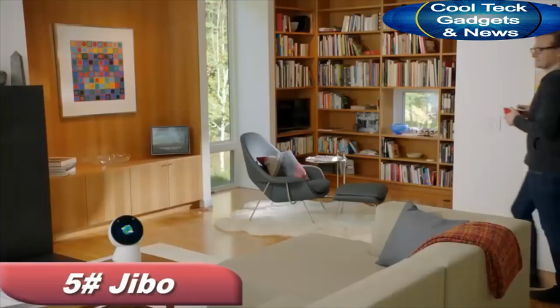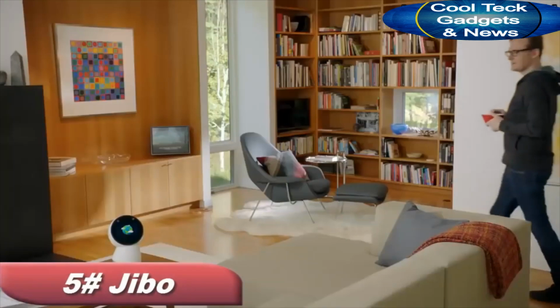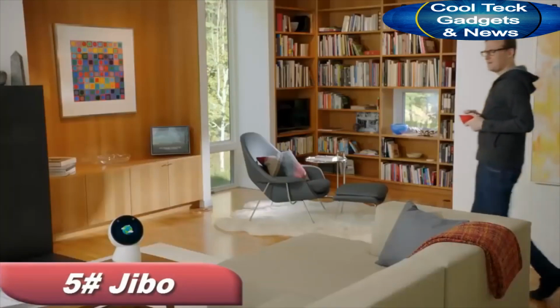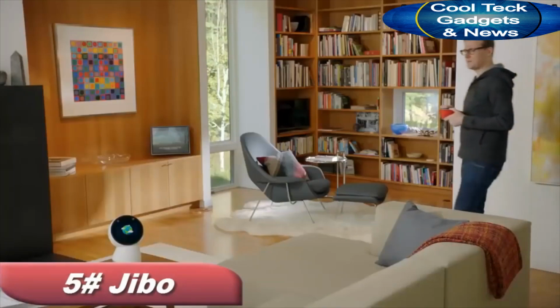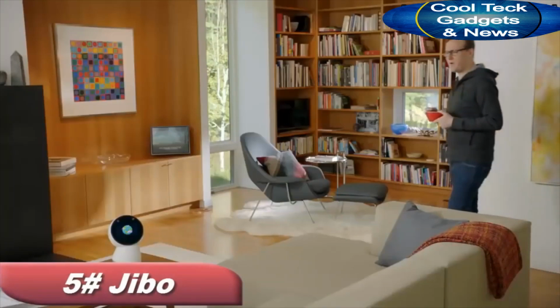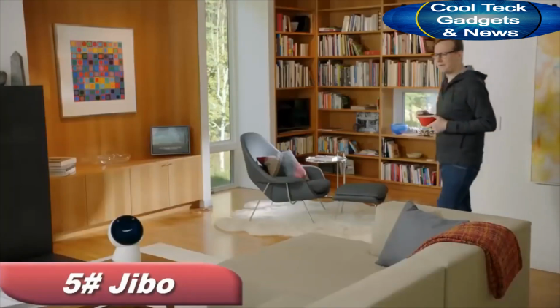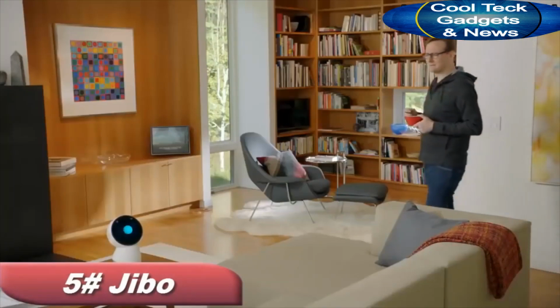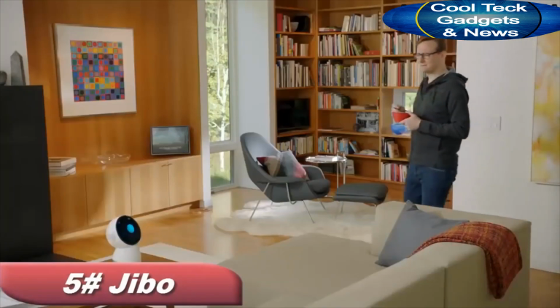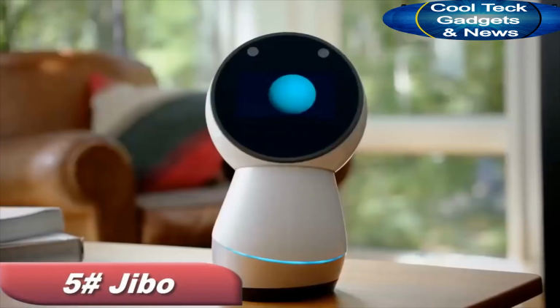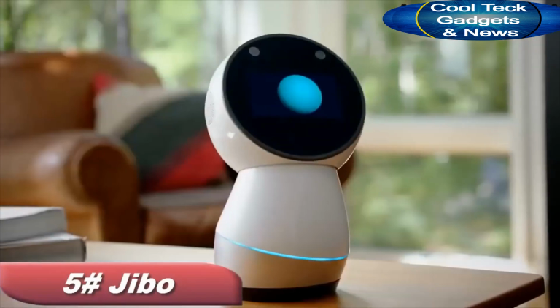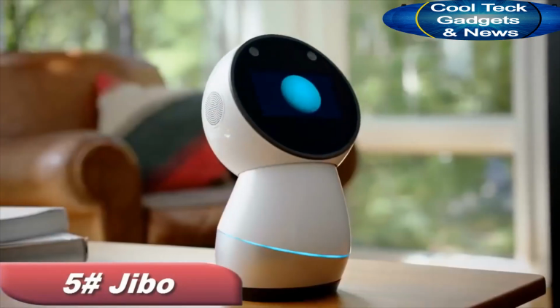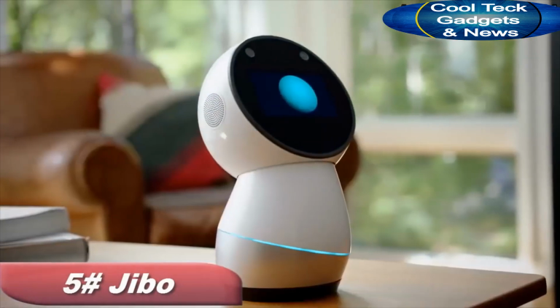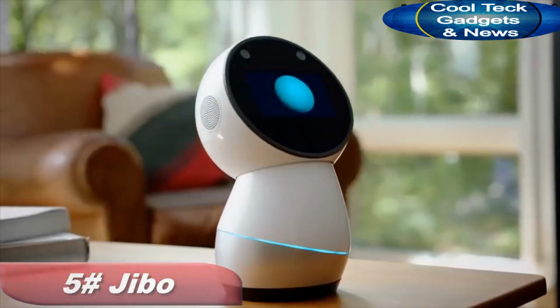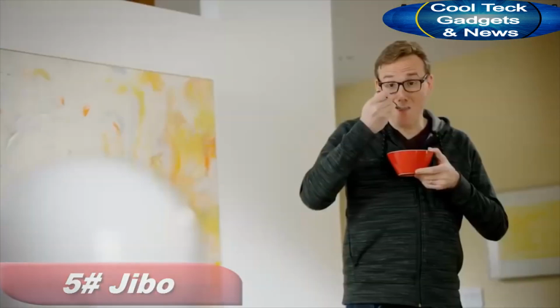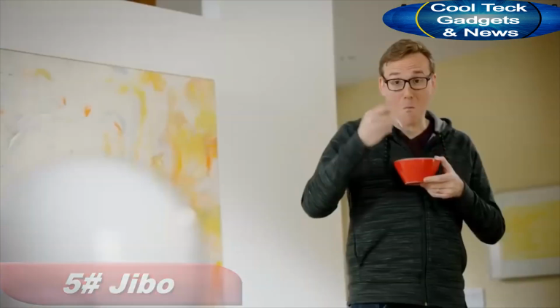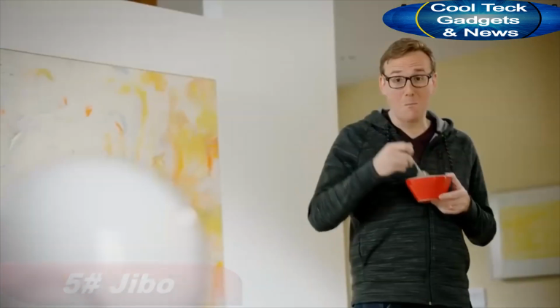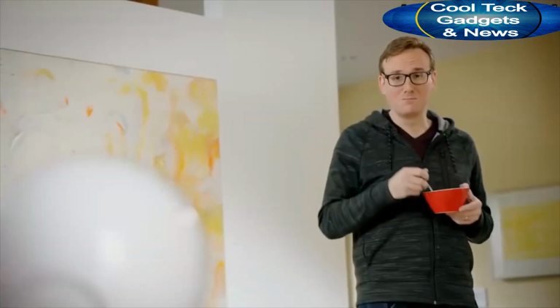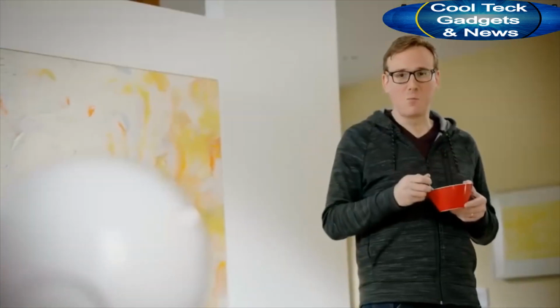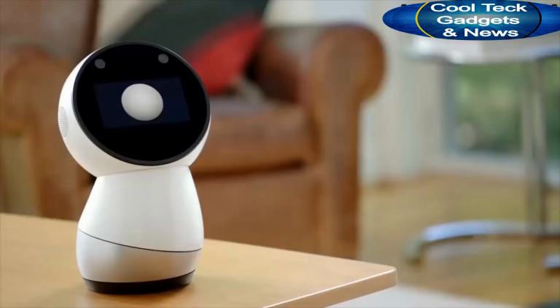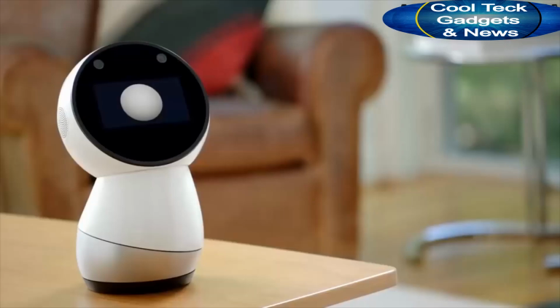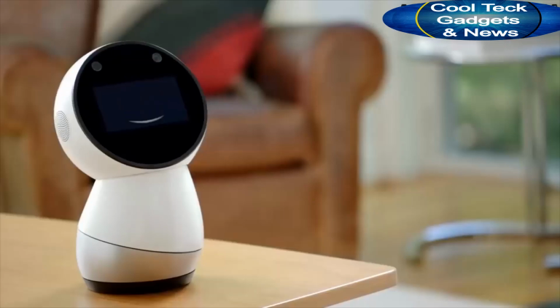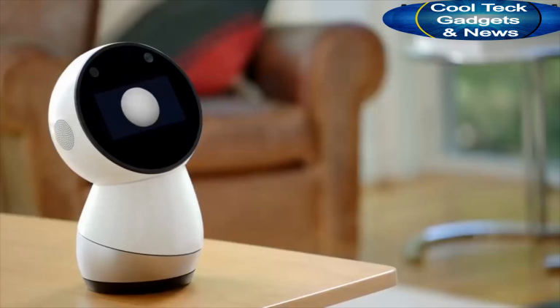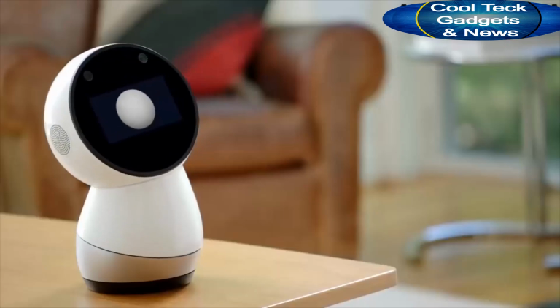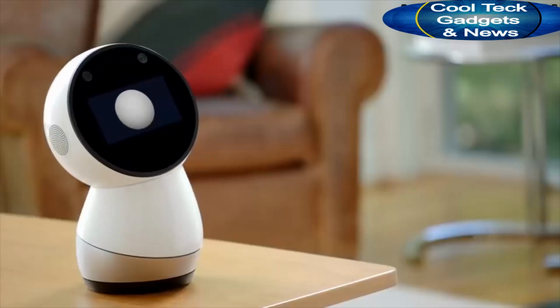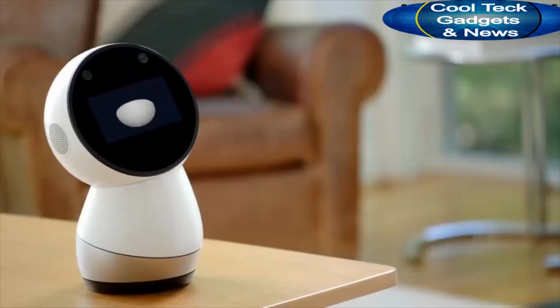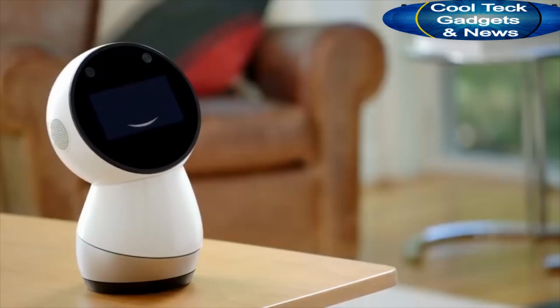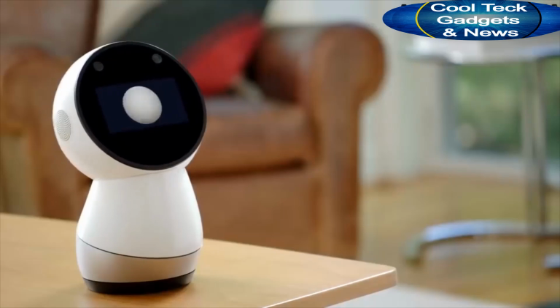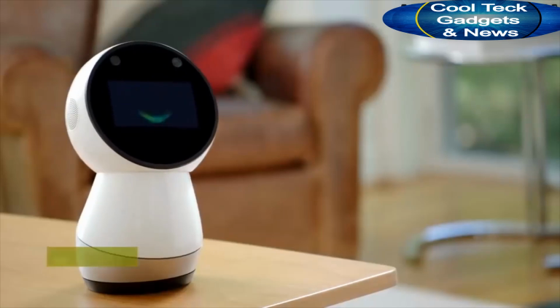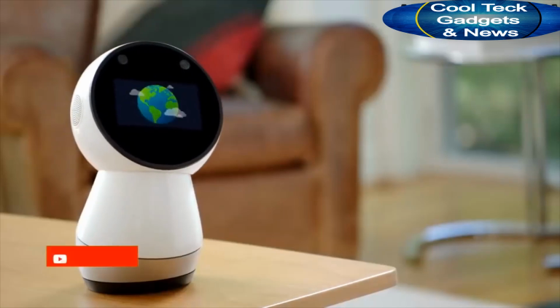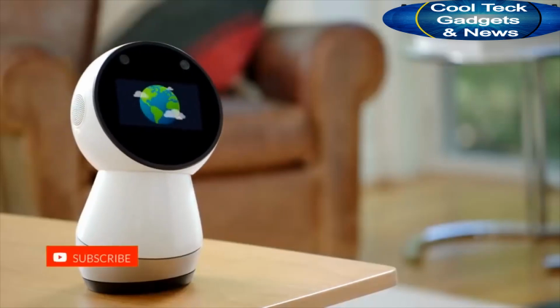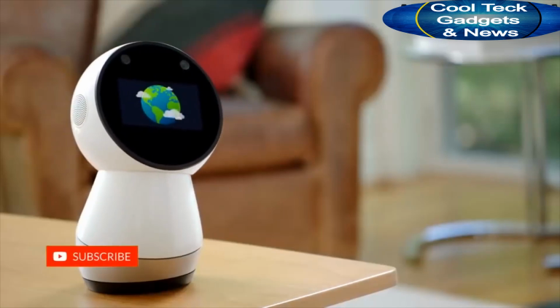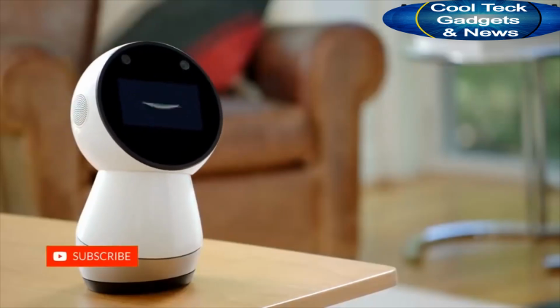Hey Jibo, what's up? Hey Aaron, not much. Just watching the world turn.